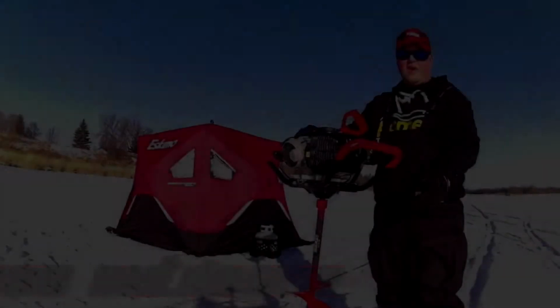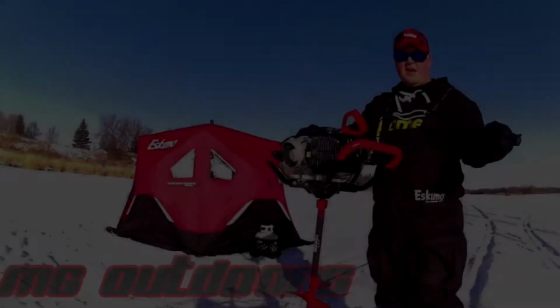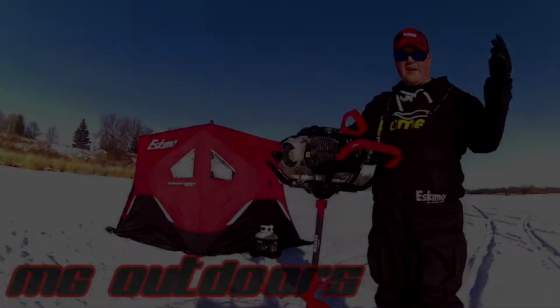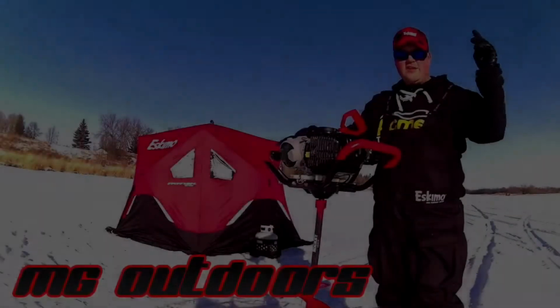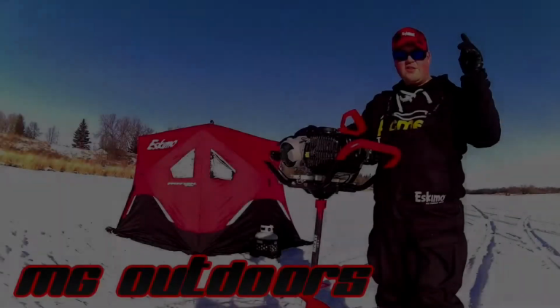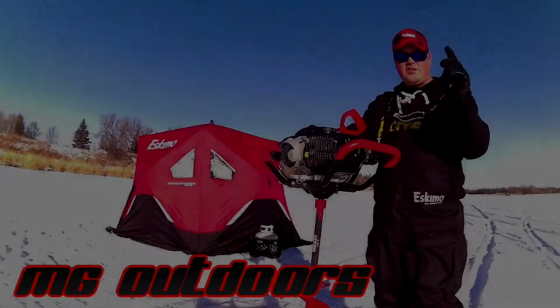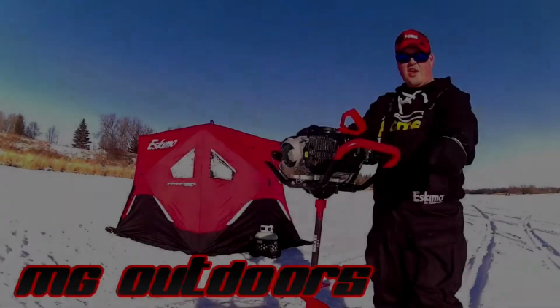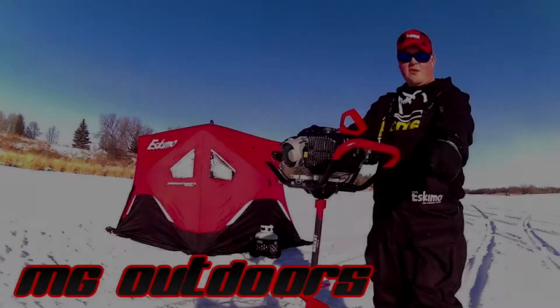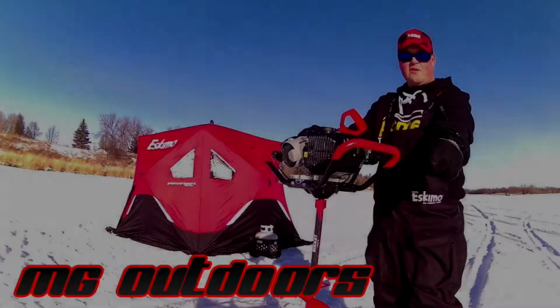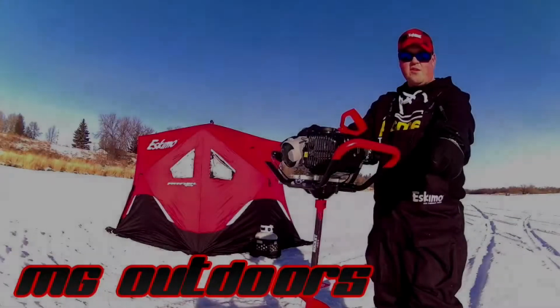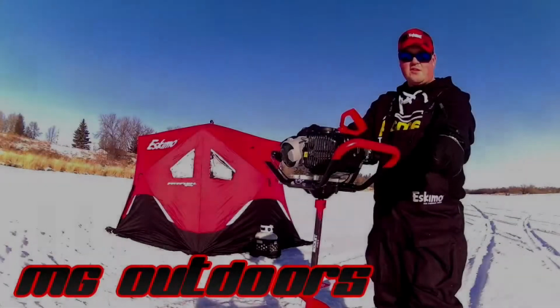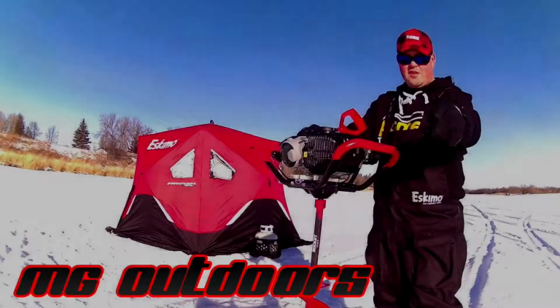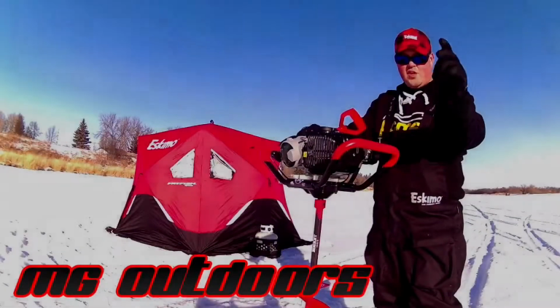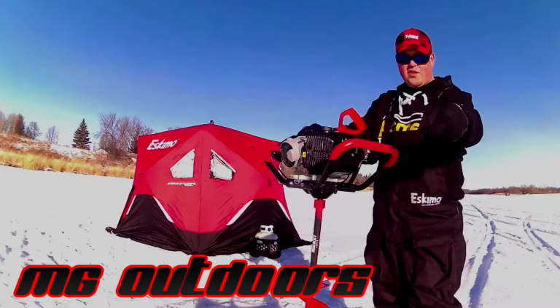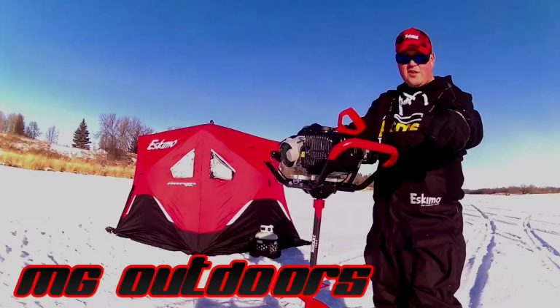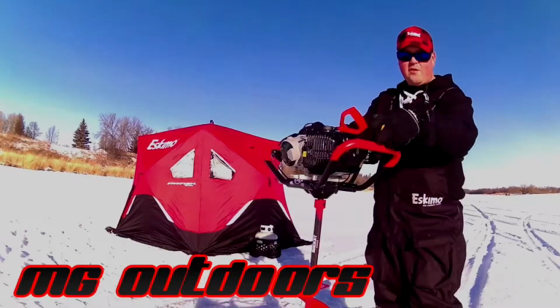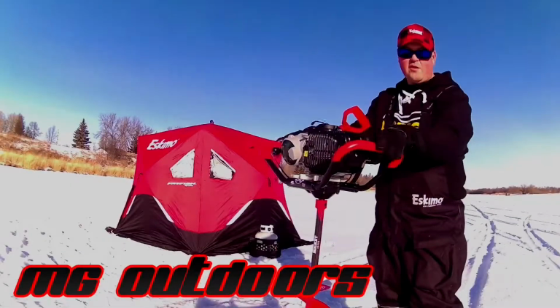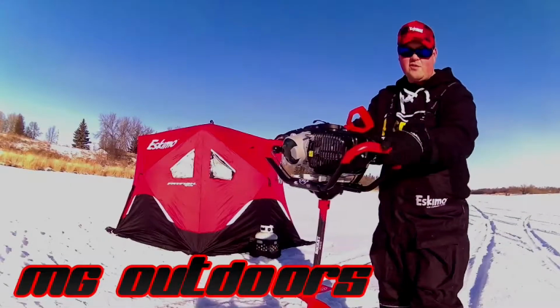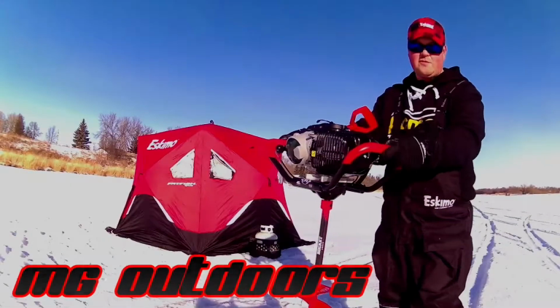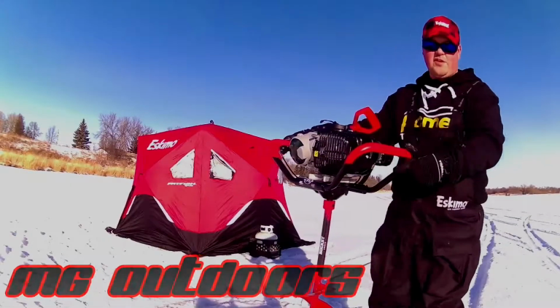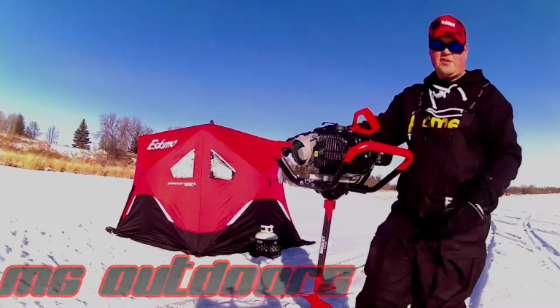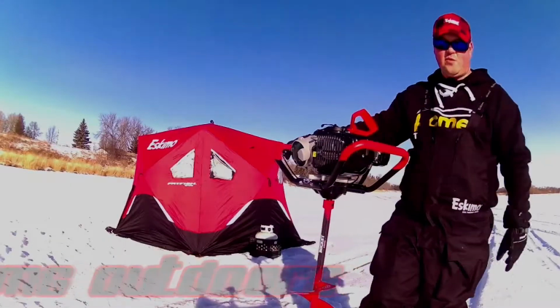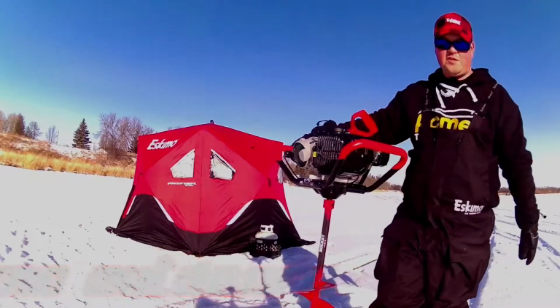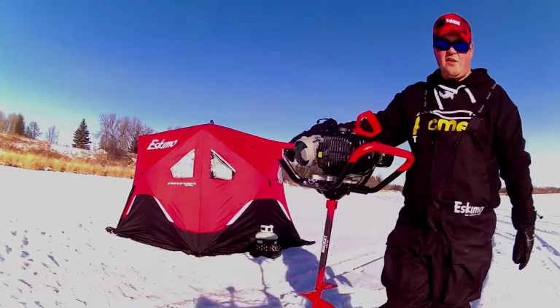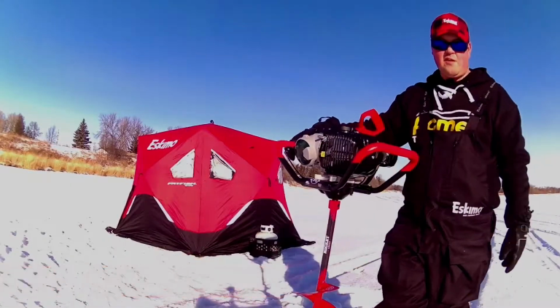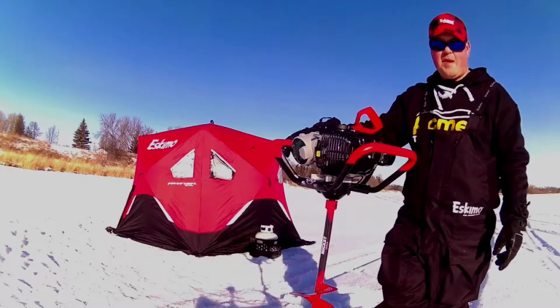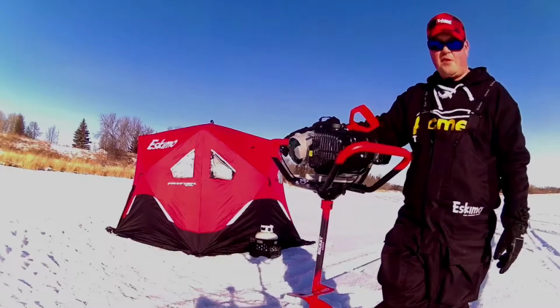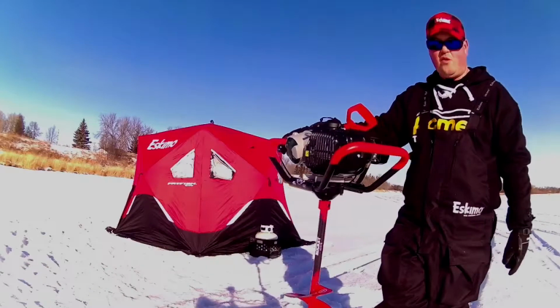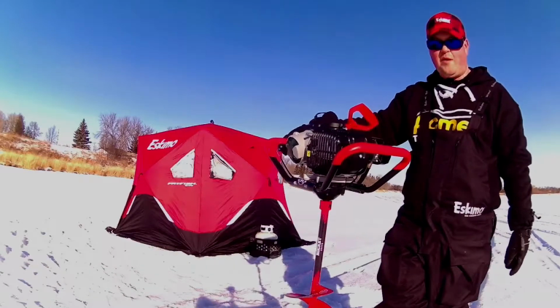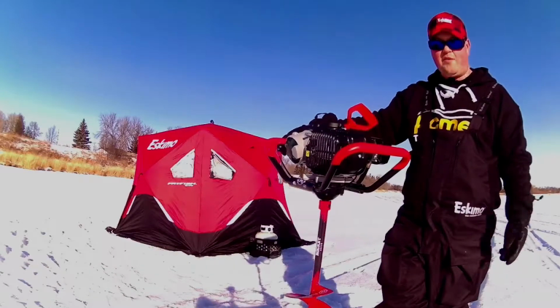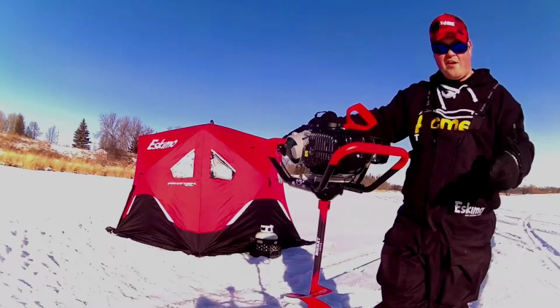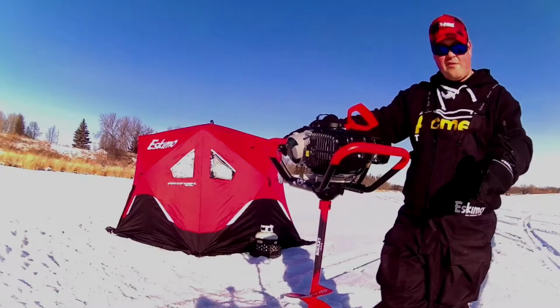It is January 1st, New Year's Day. We're out doing some fishing north of South Park, Manacorba on the Red River.